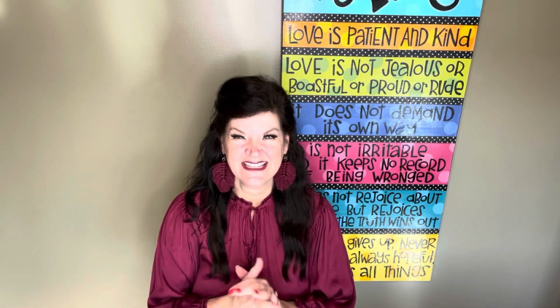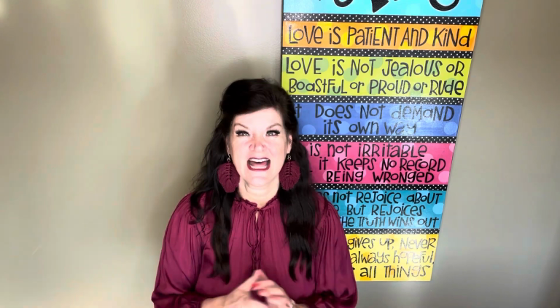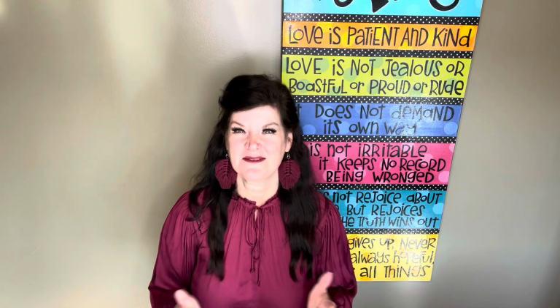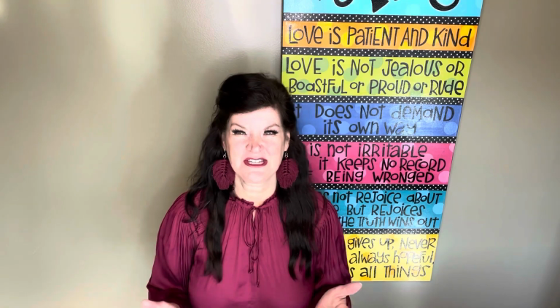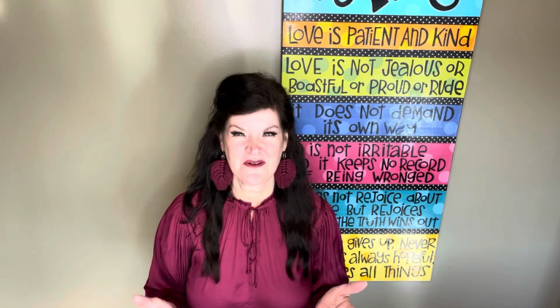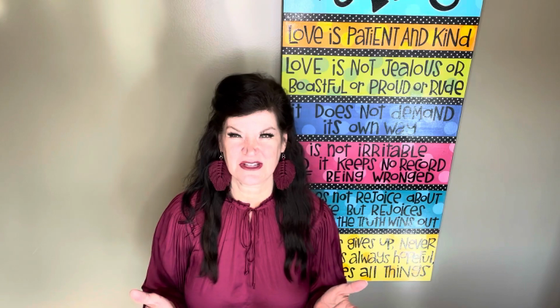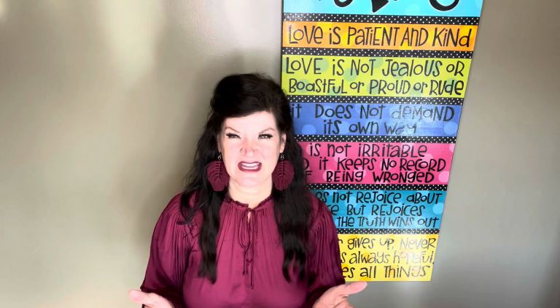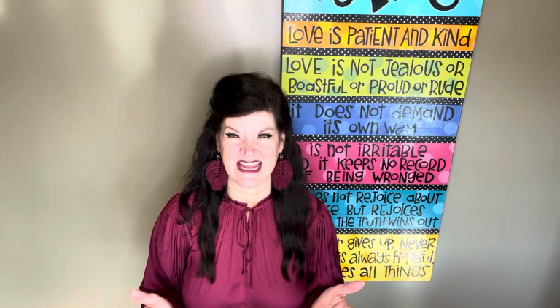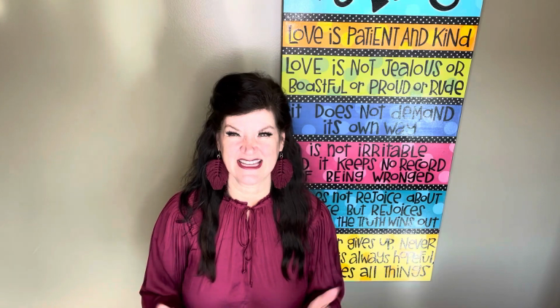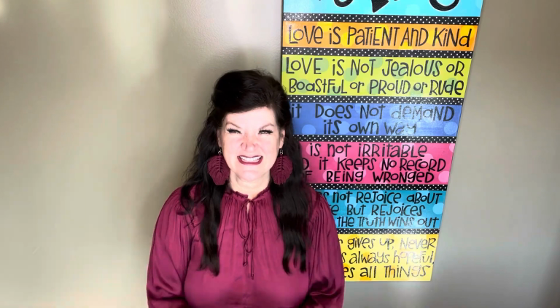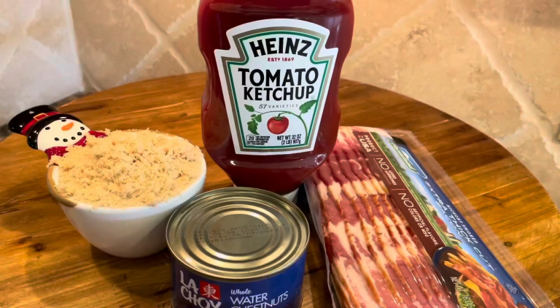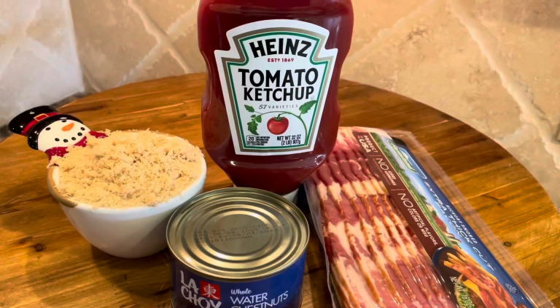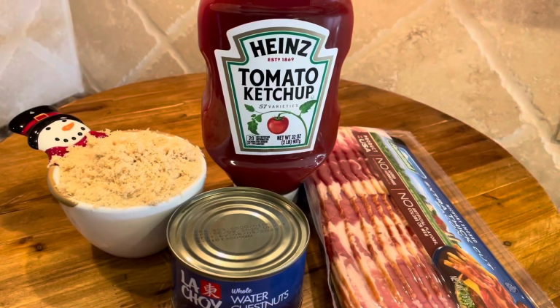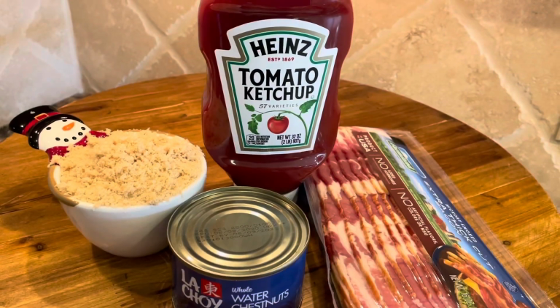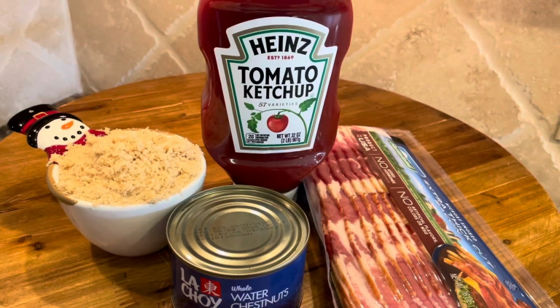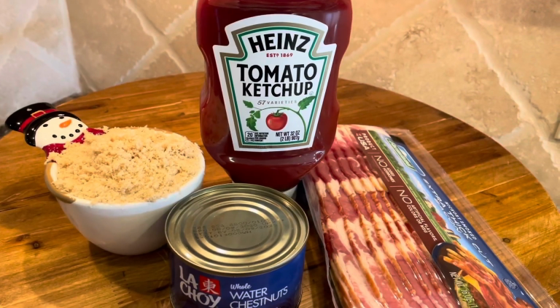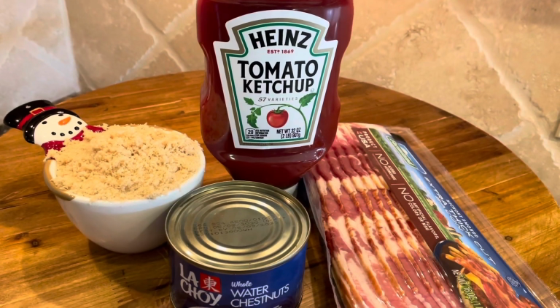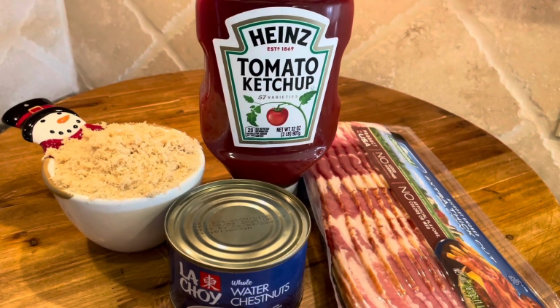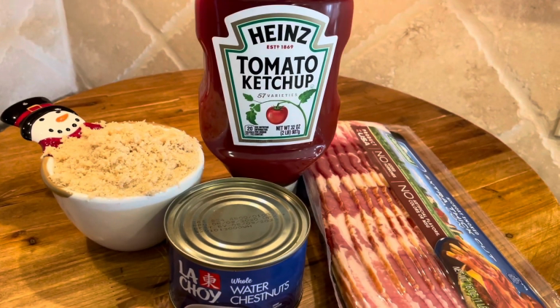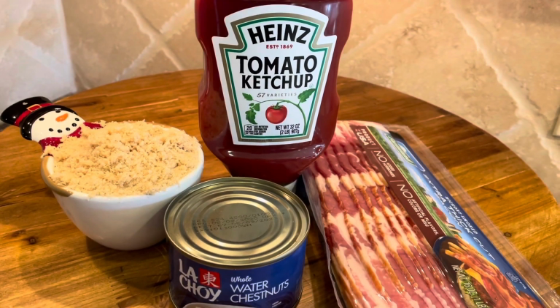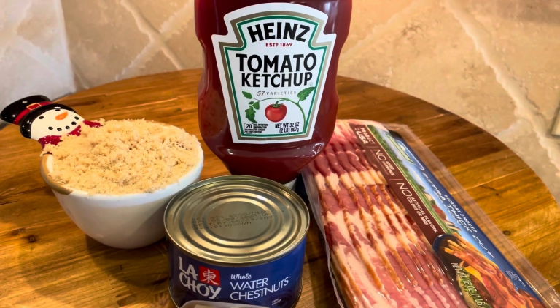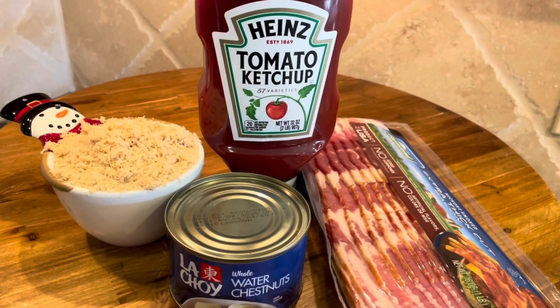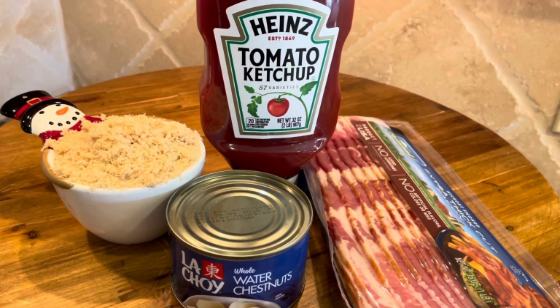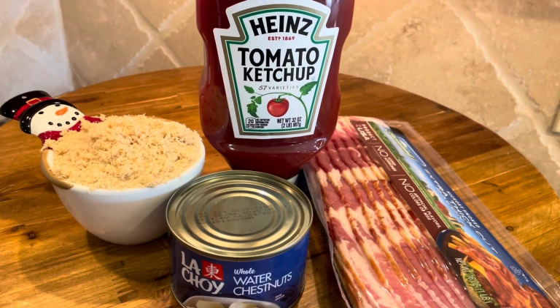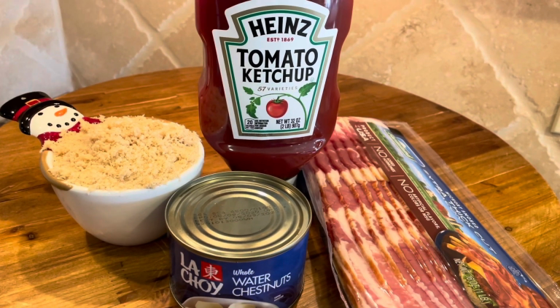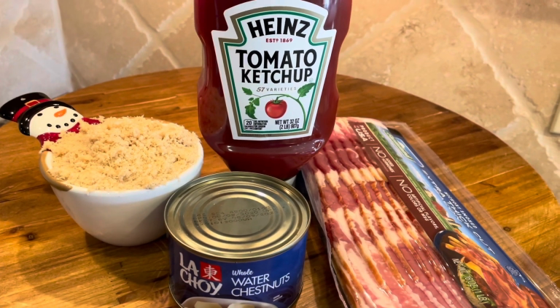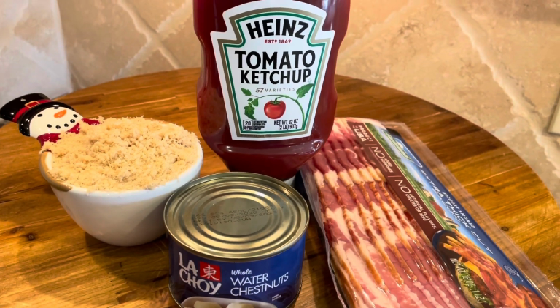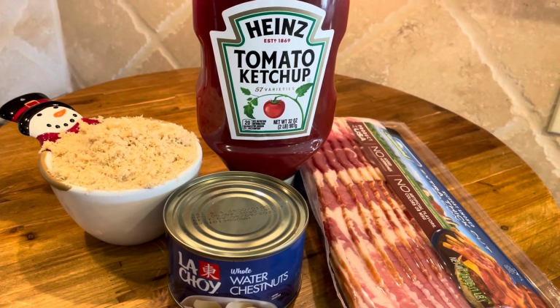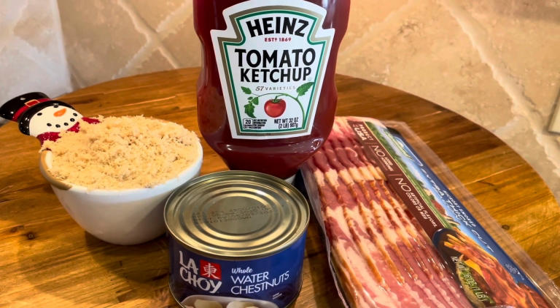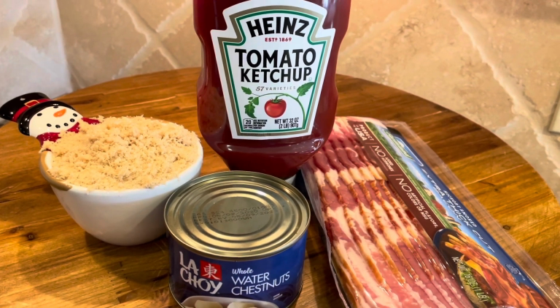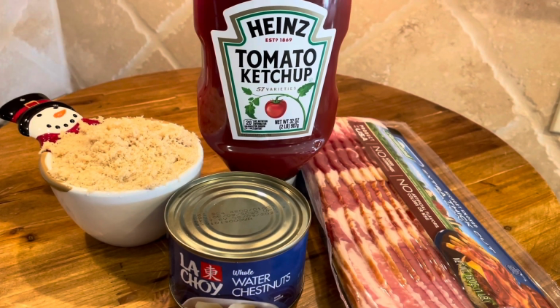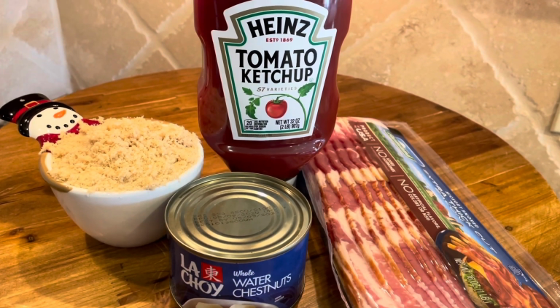Let me show you what you'll need: brown sugar, ketchup, water chestnuts, and bacon.